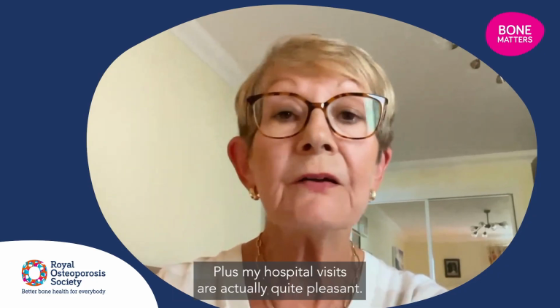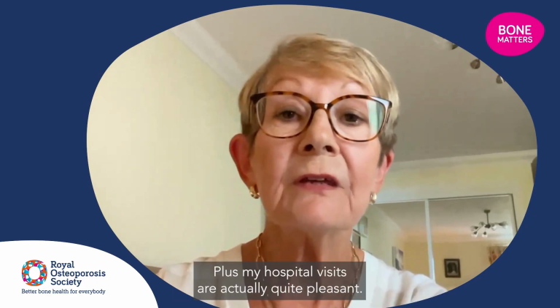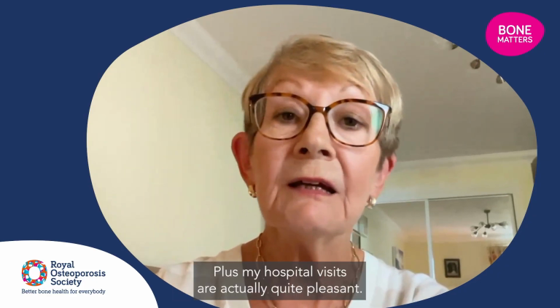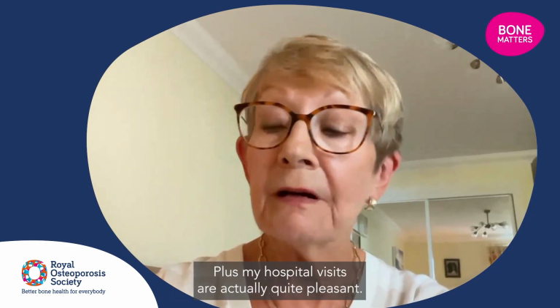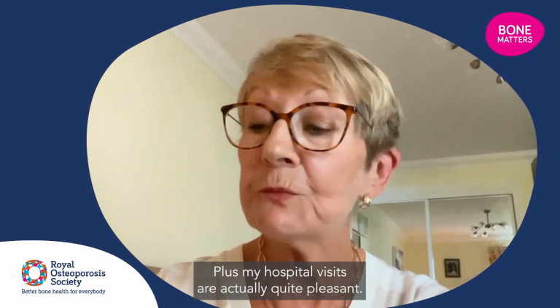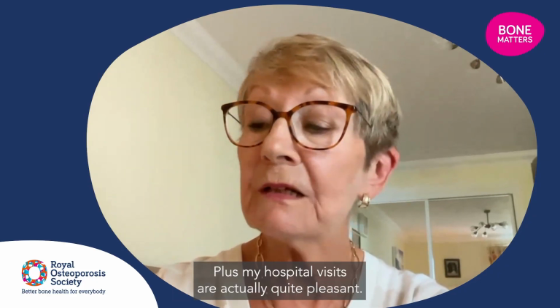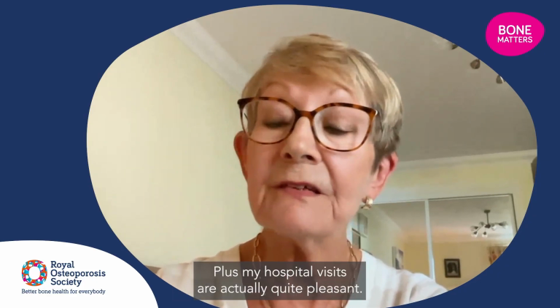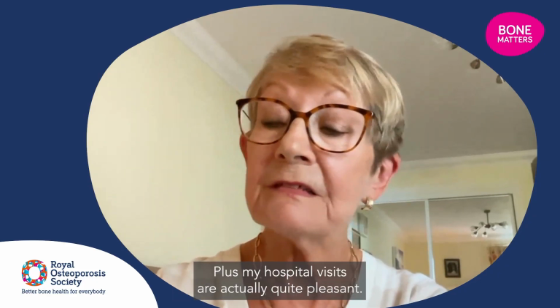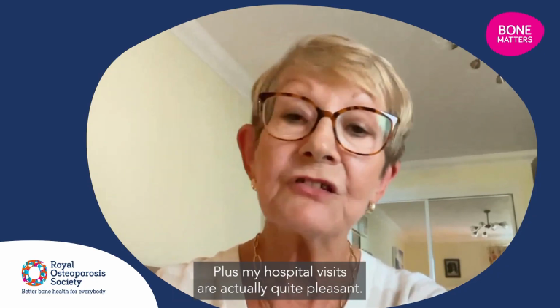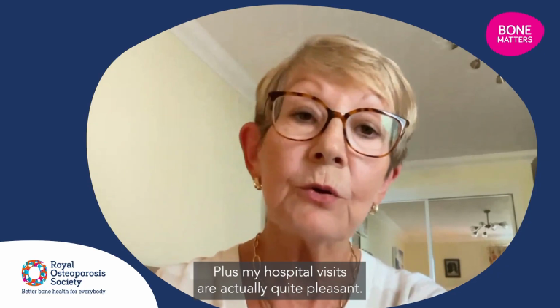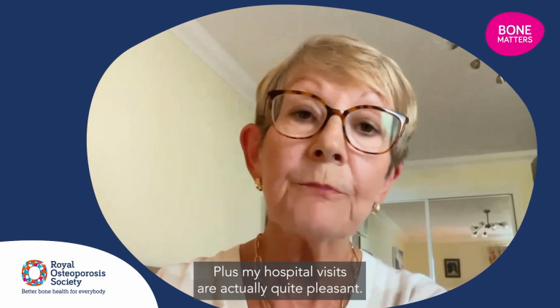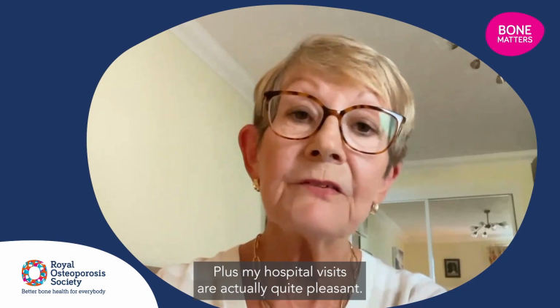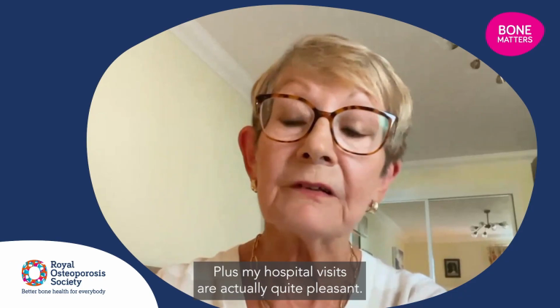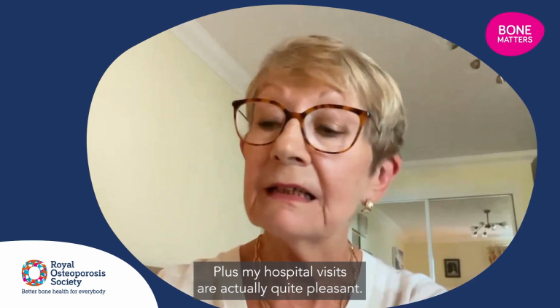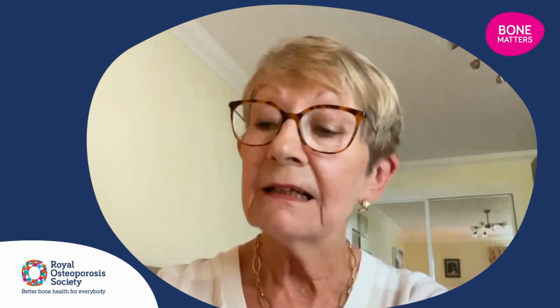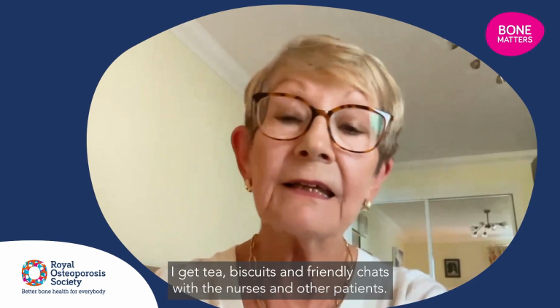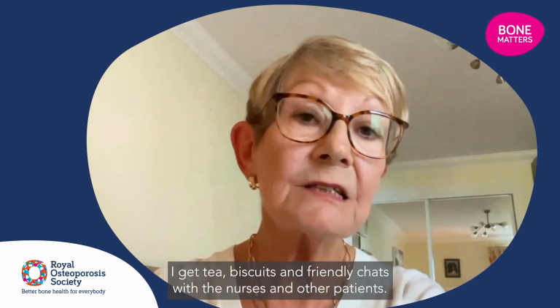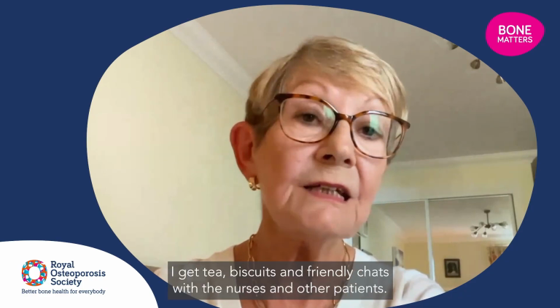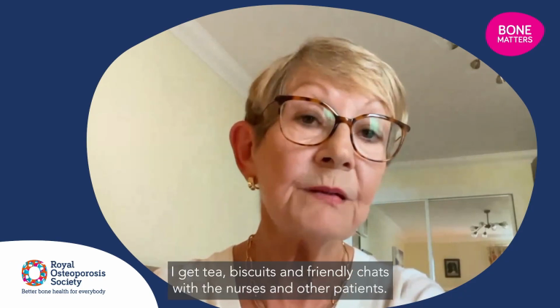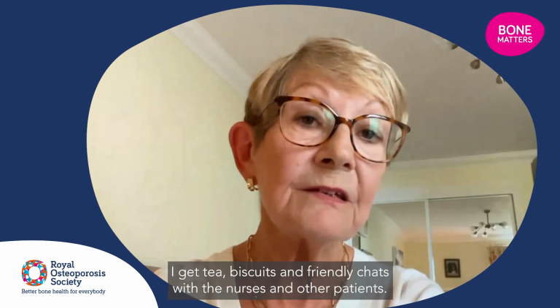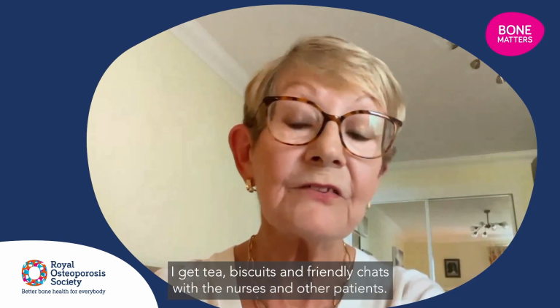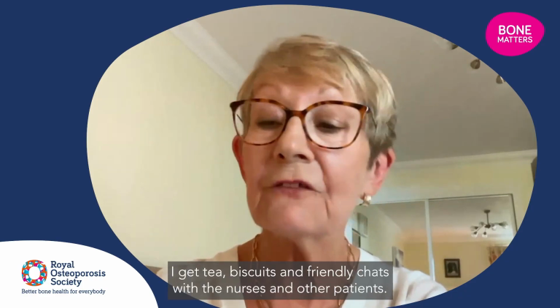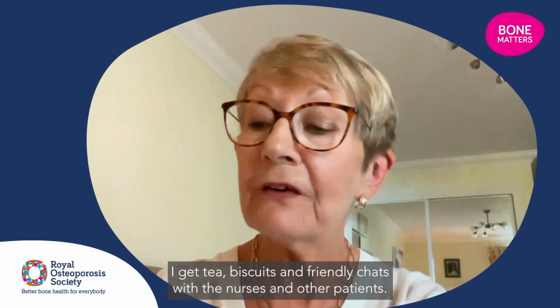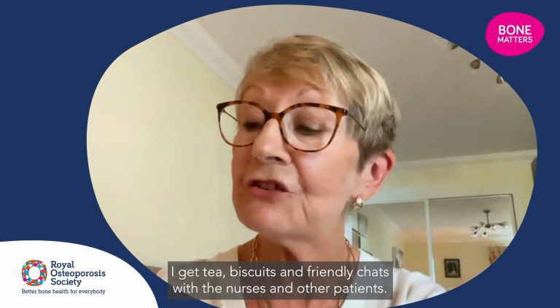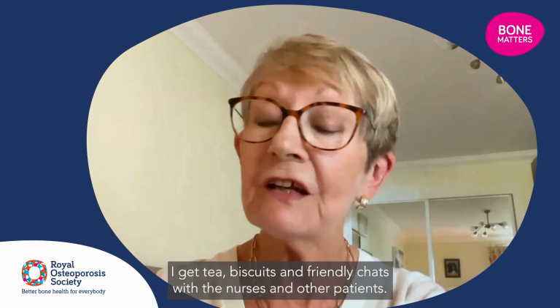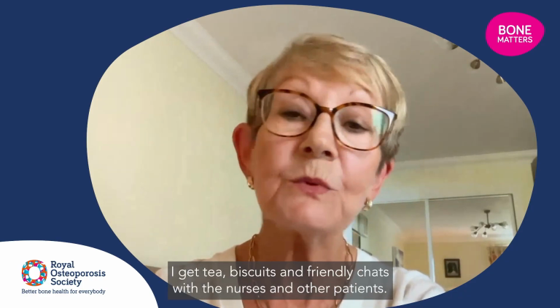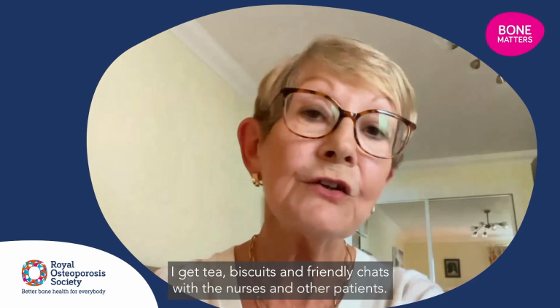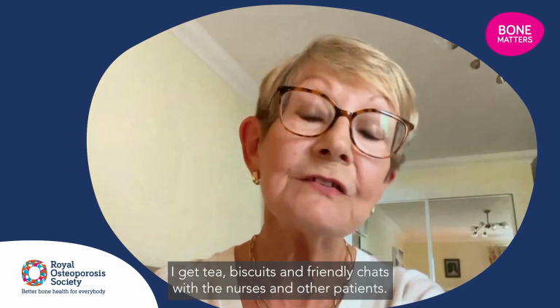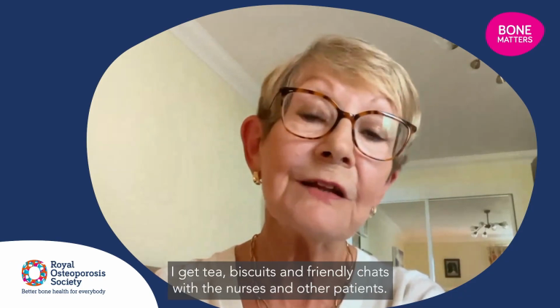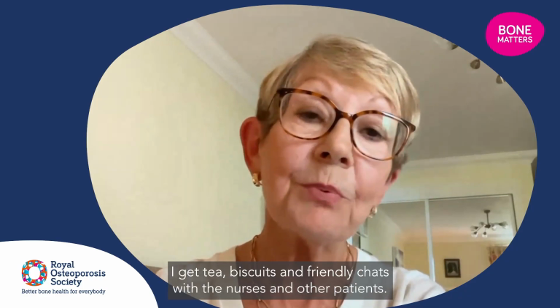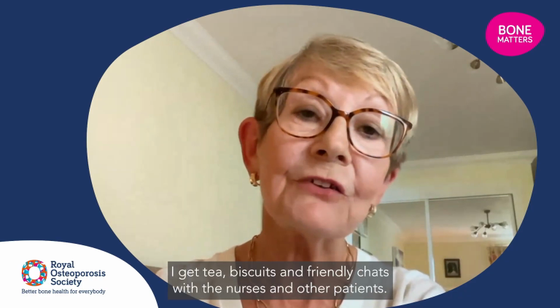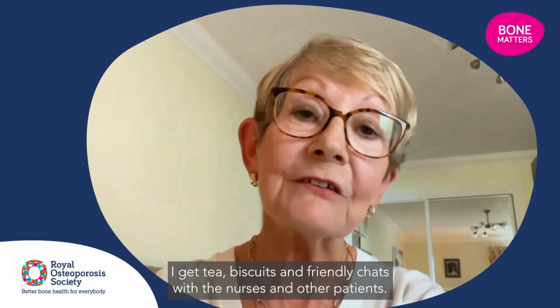Plus, my hospital visits are actually quite pleasant. I get tea, biscuits, and friendly chats with the nurses and other patients.